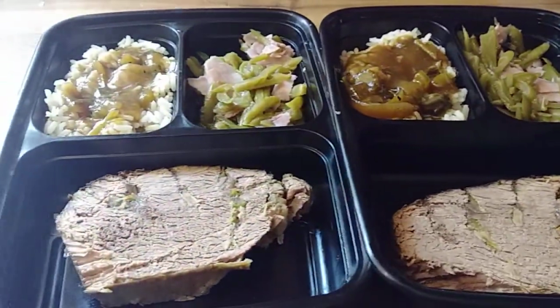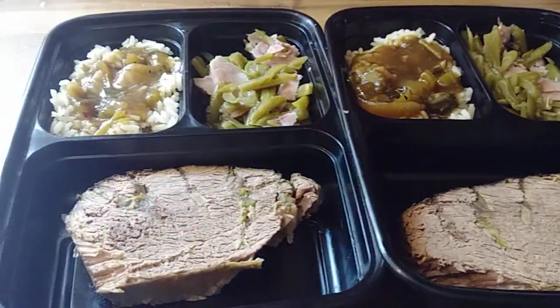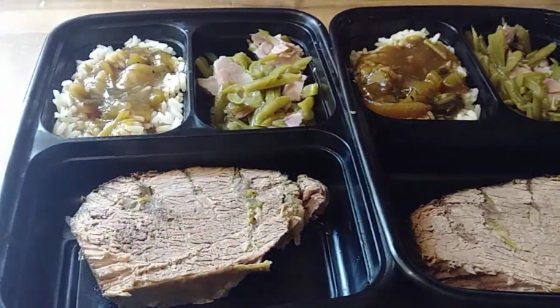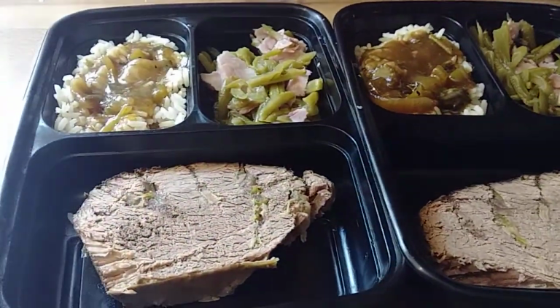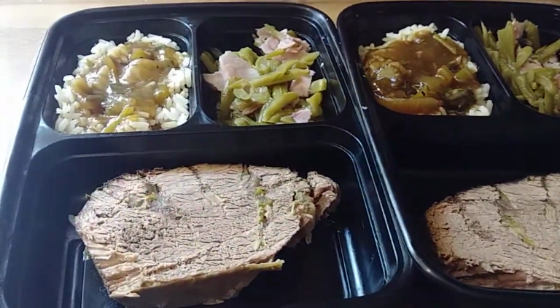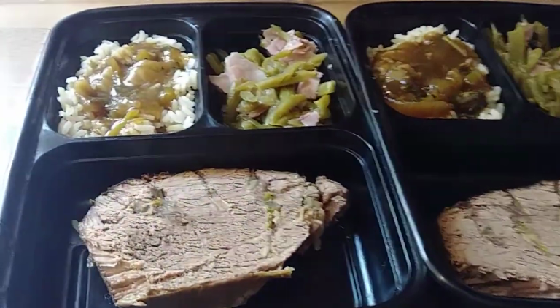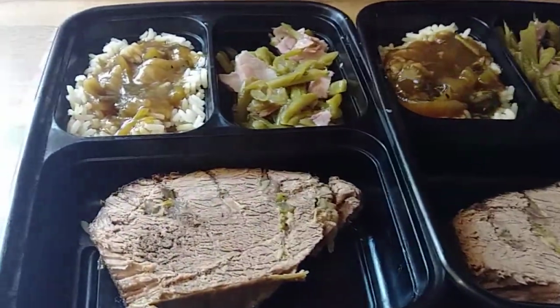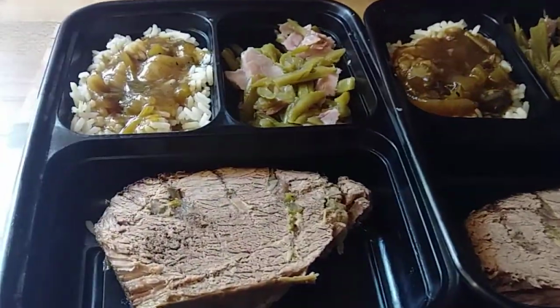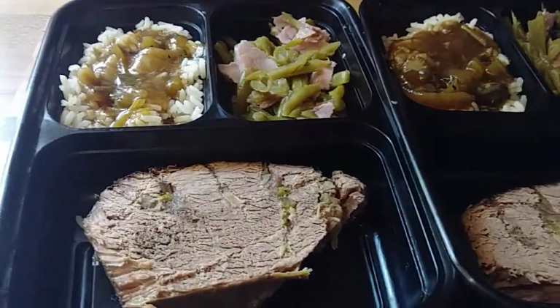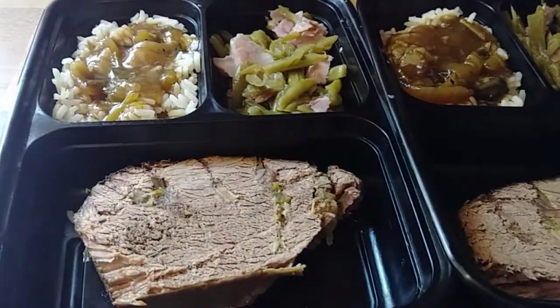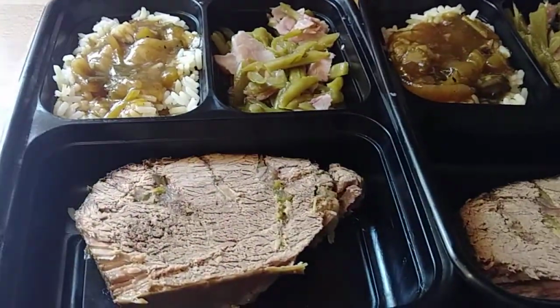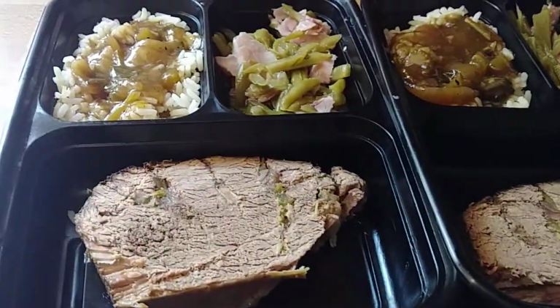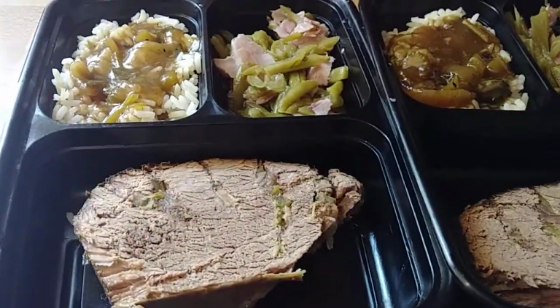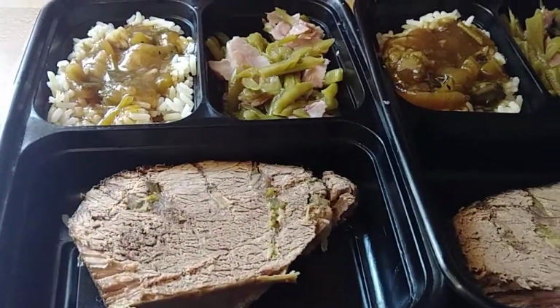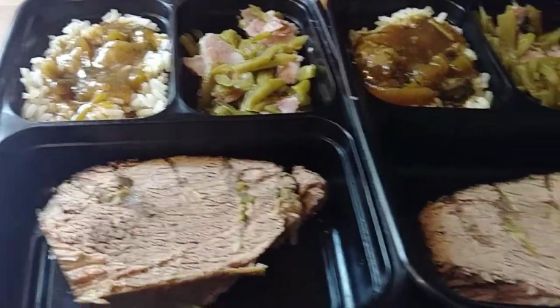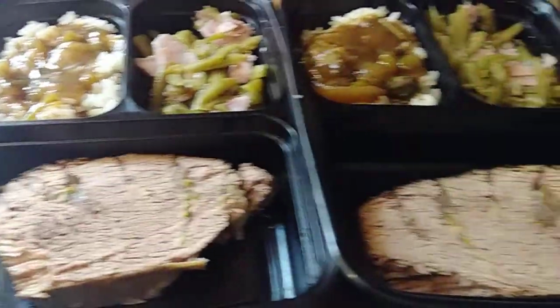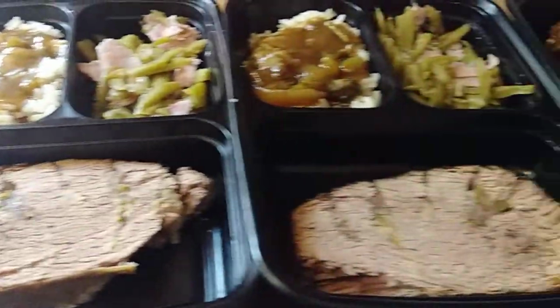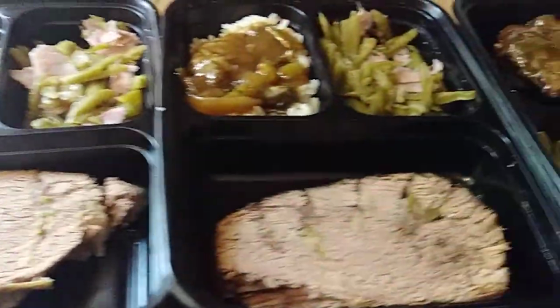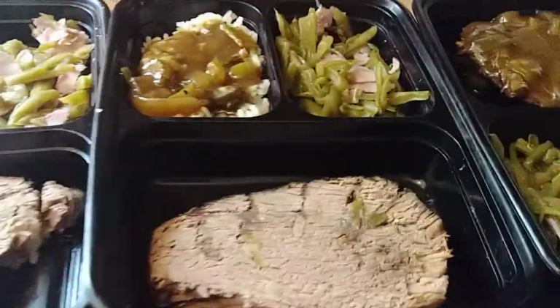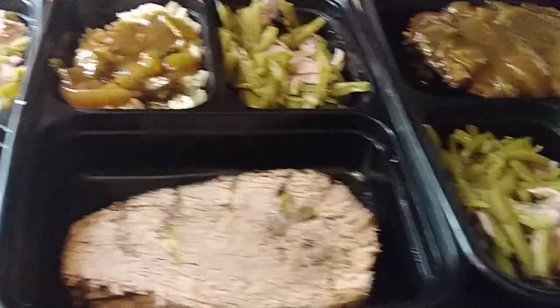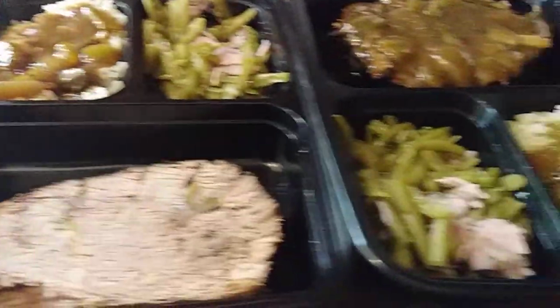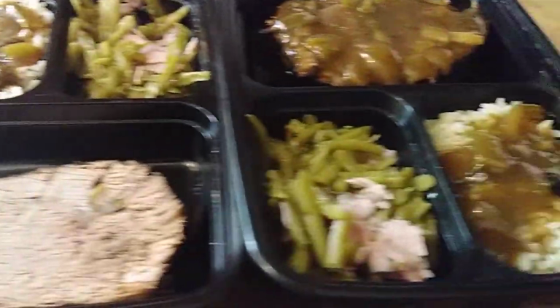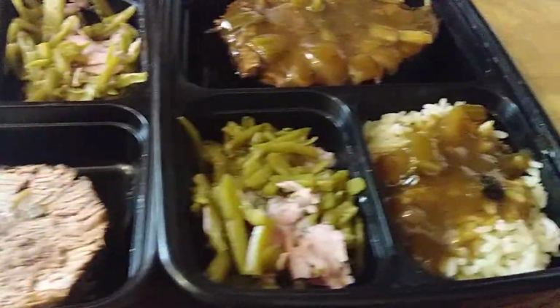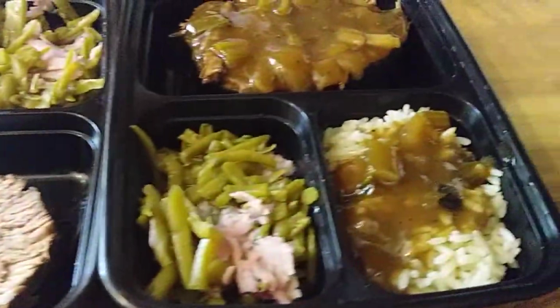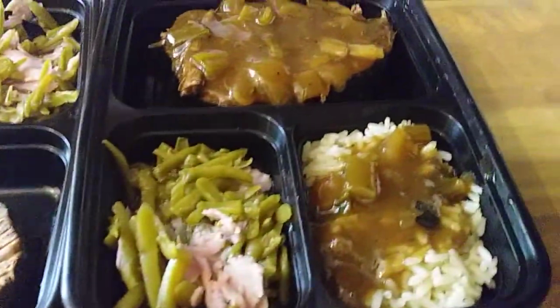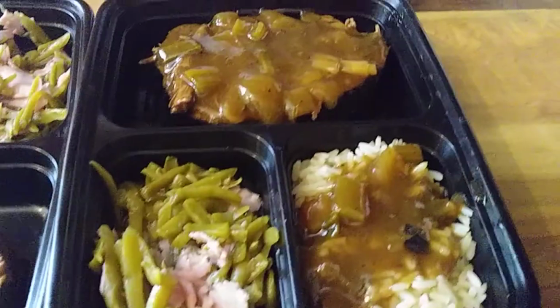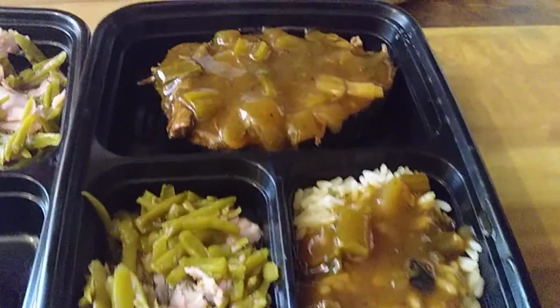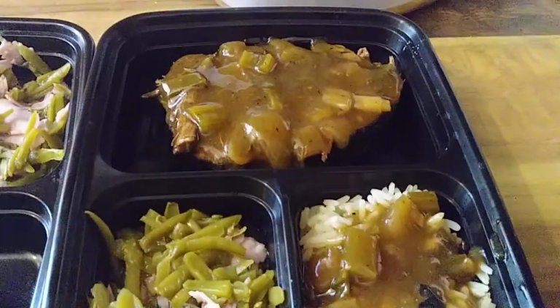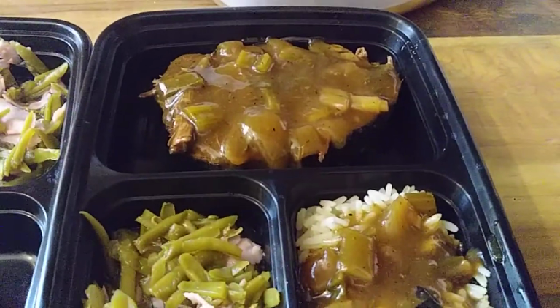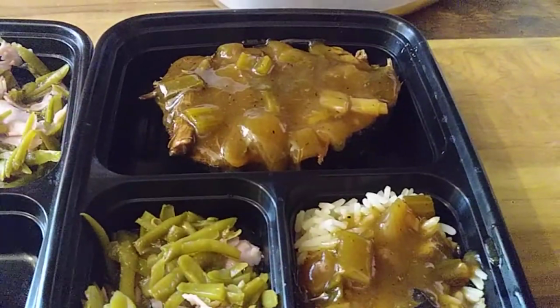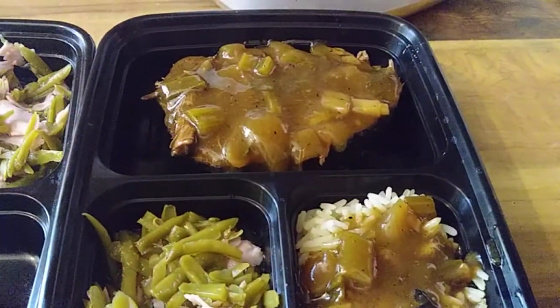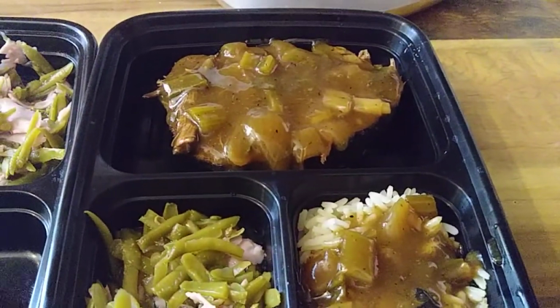But this is before the gravy. That's after.